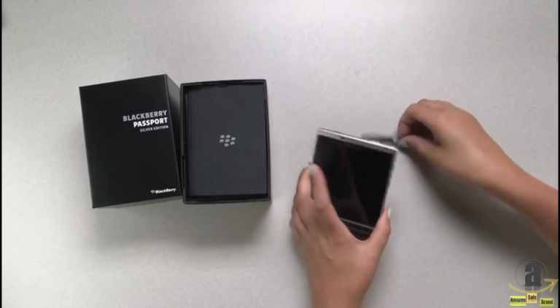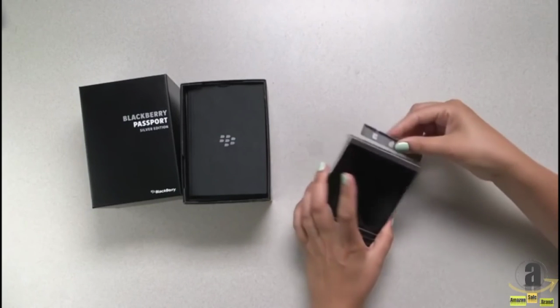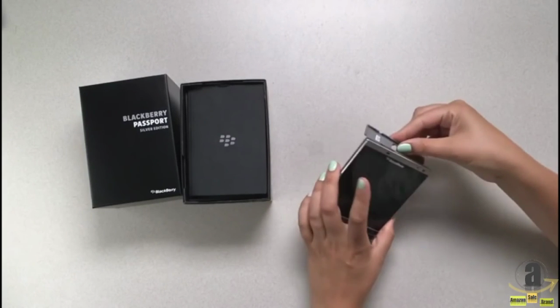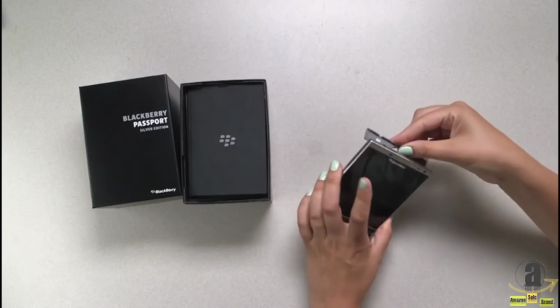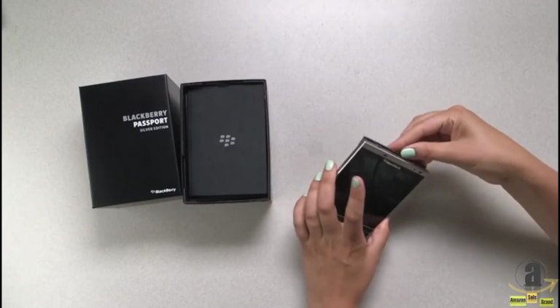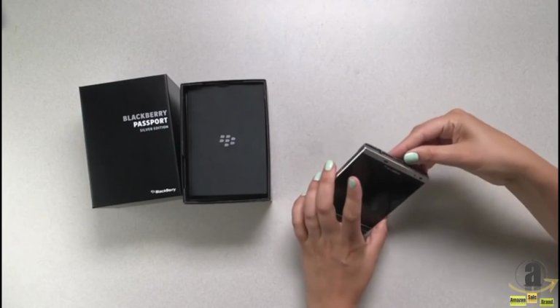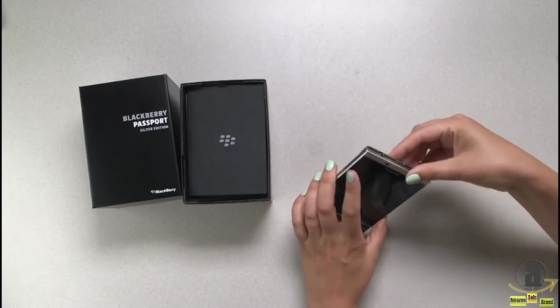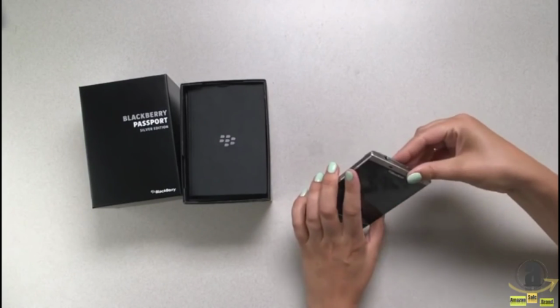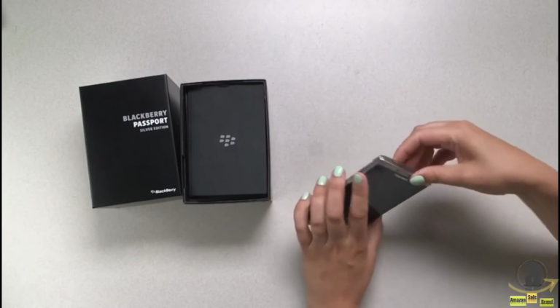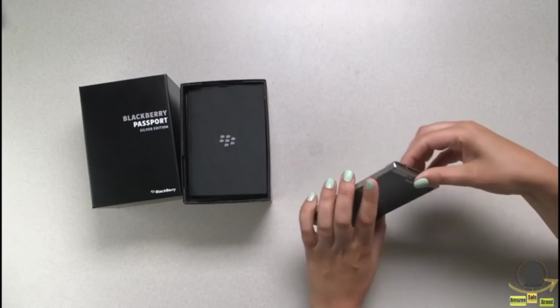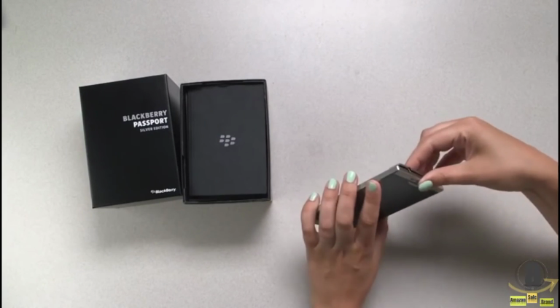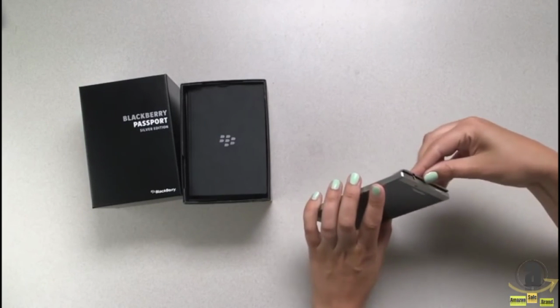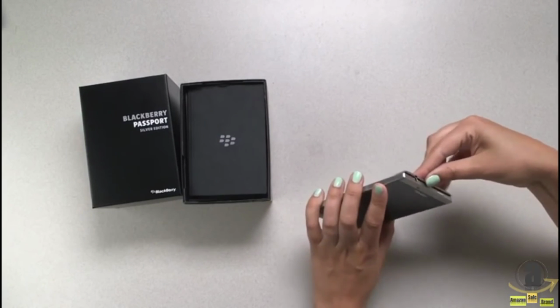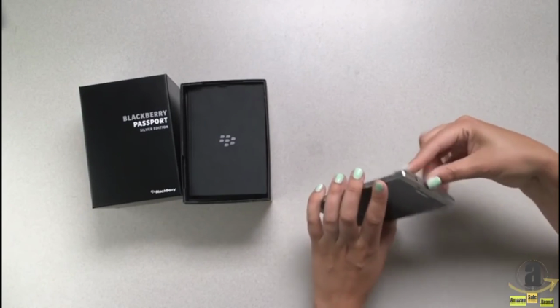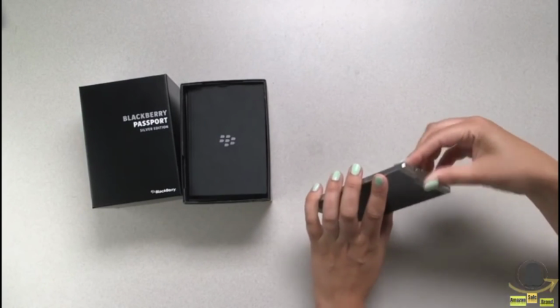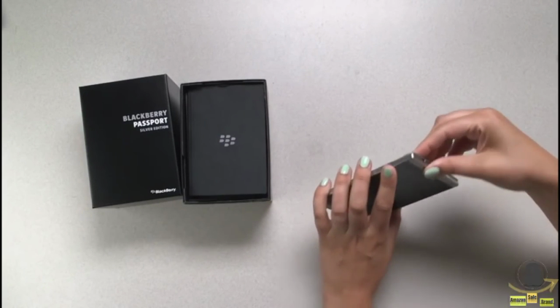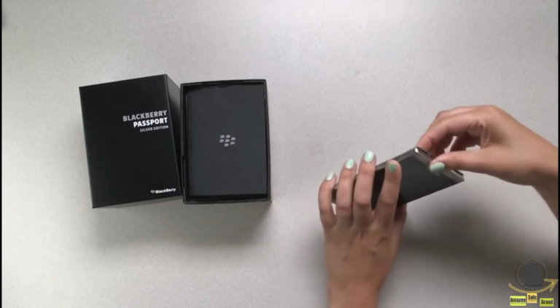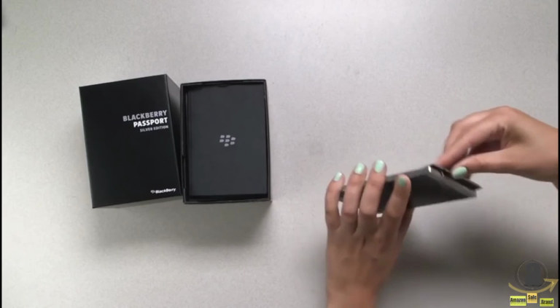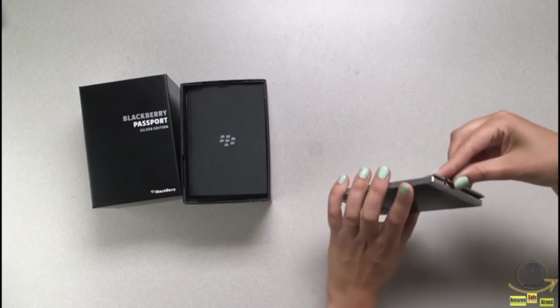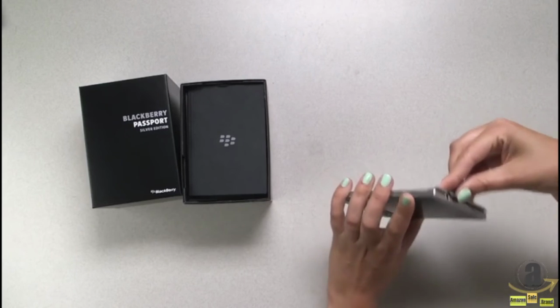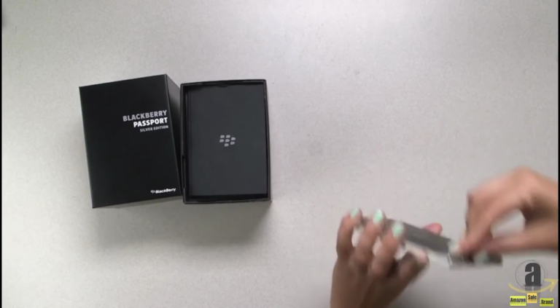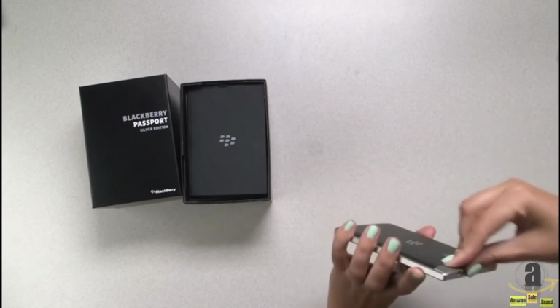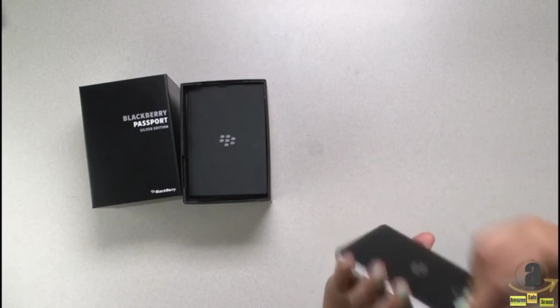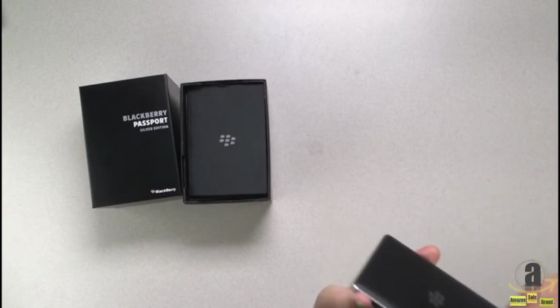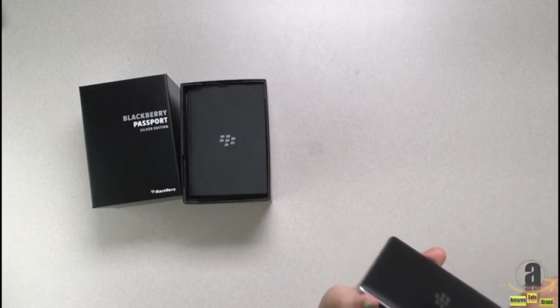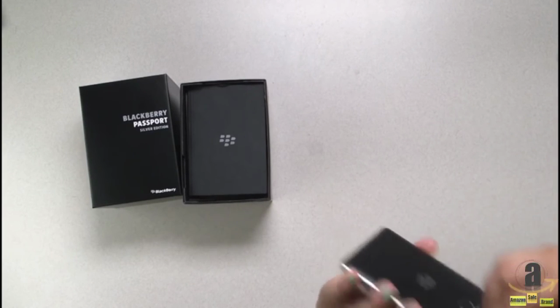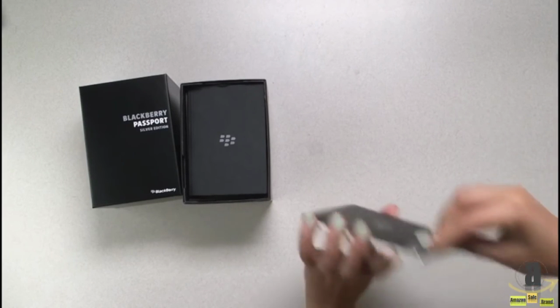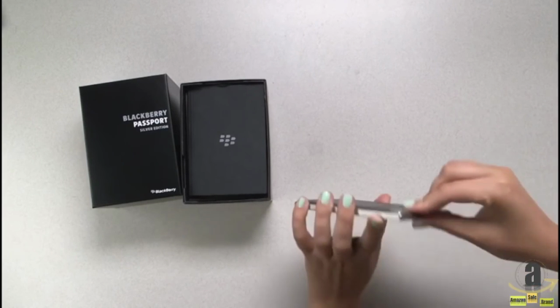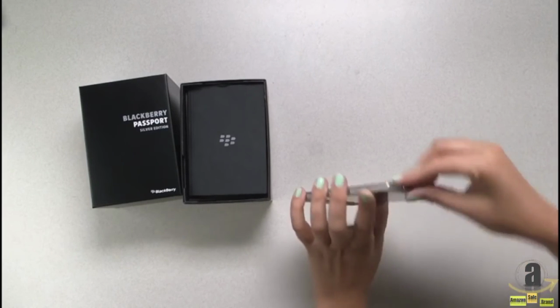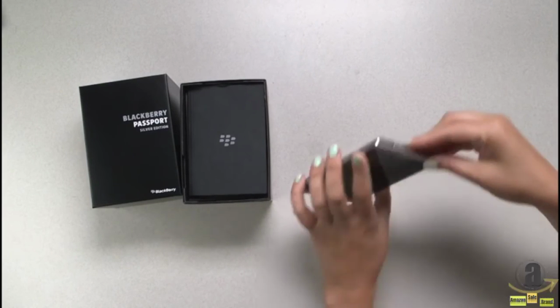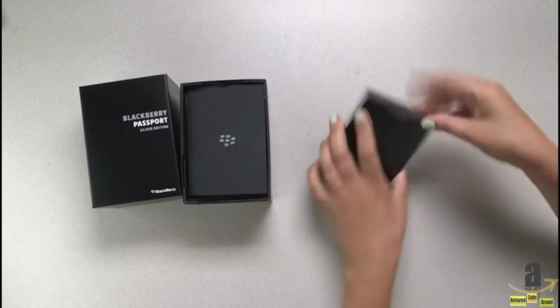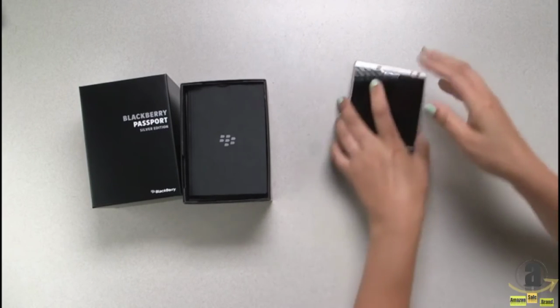So let's take a look at the box and then get into the software. And that just snaps back on.